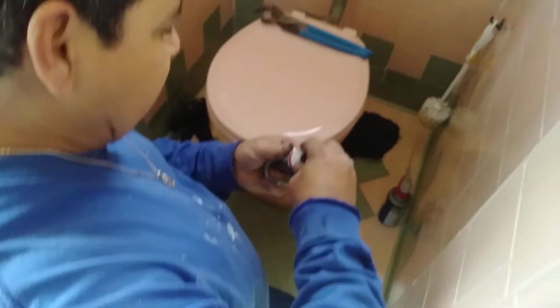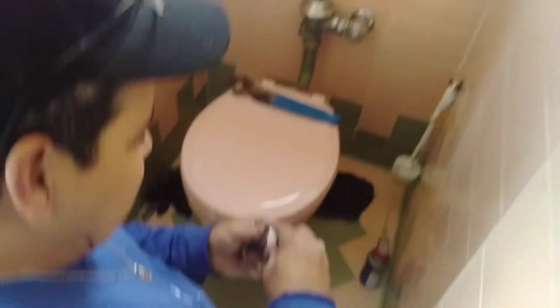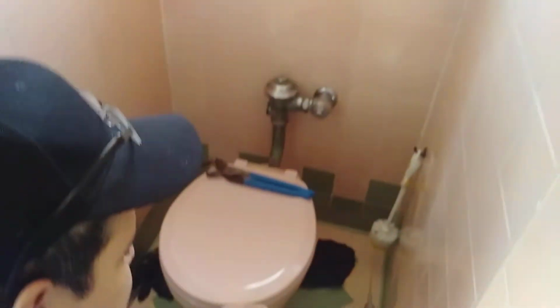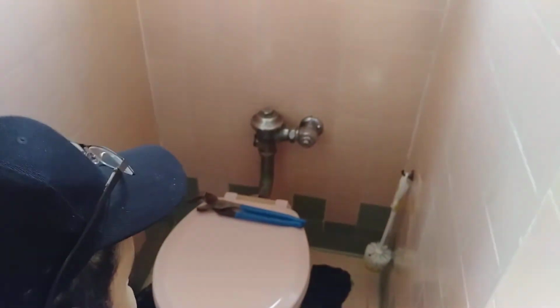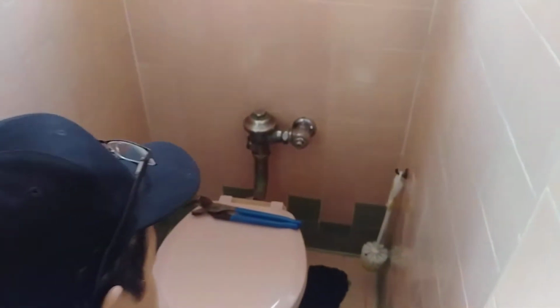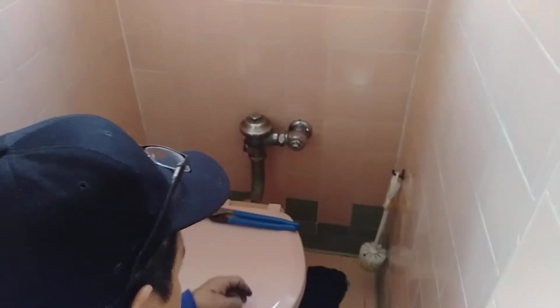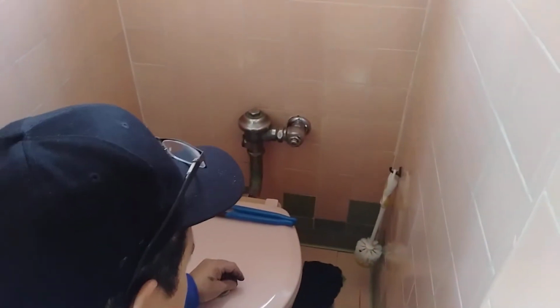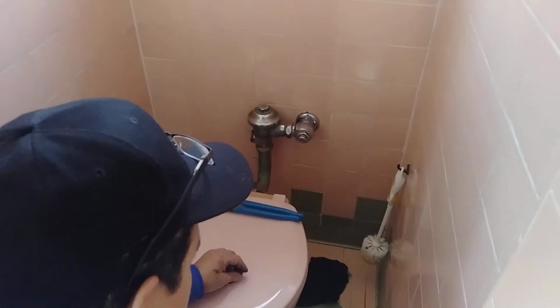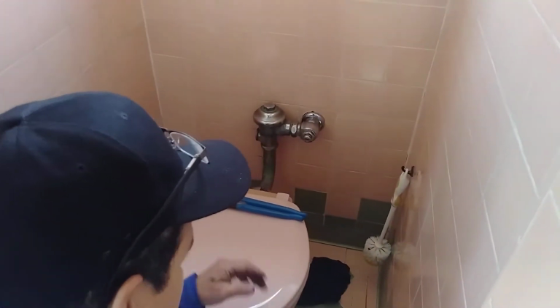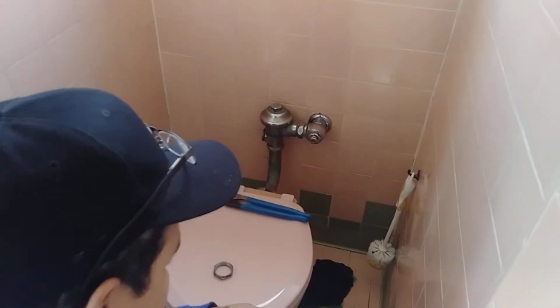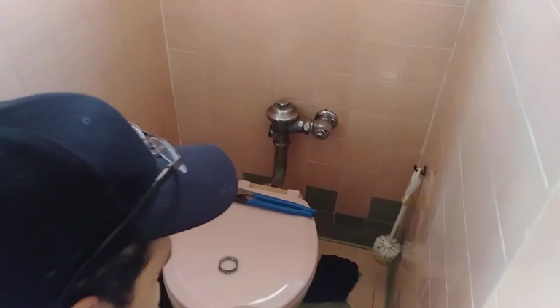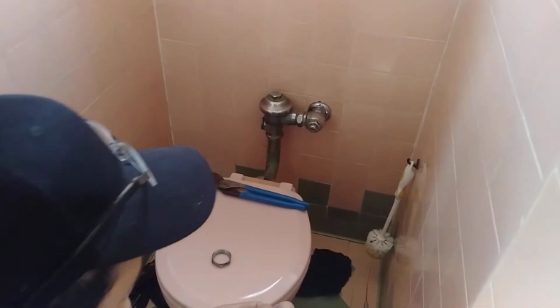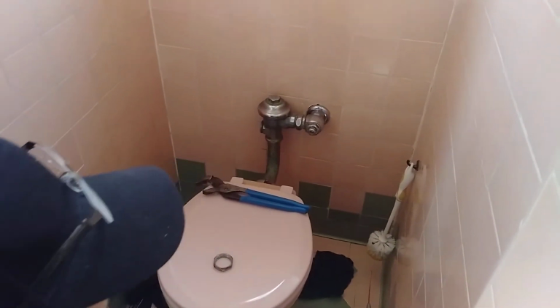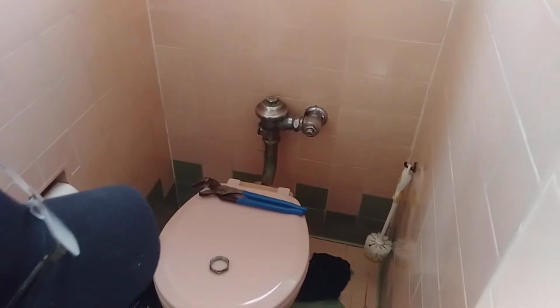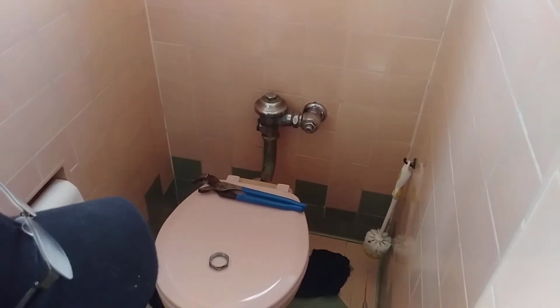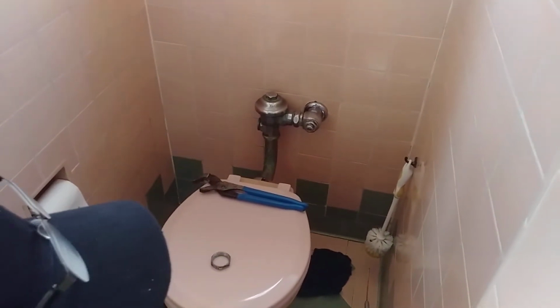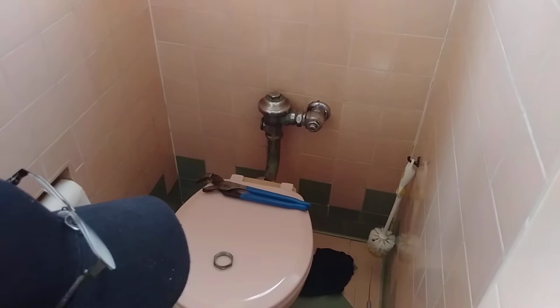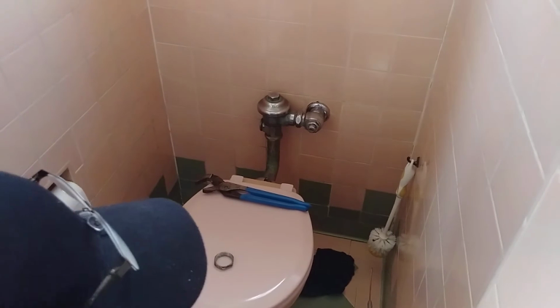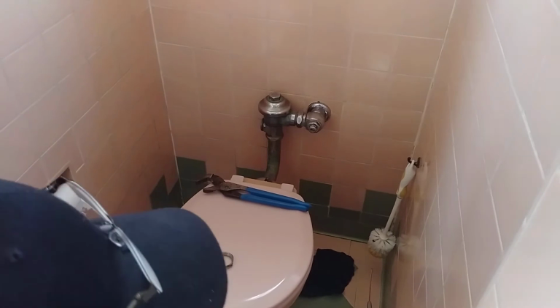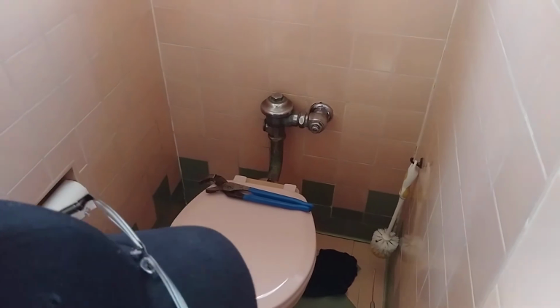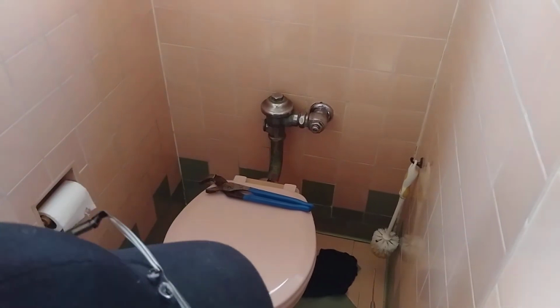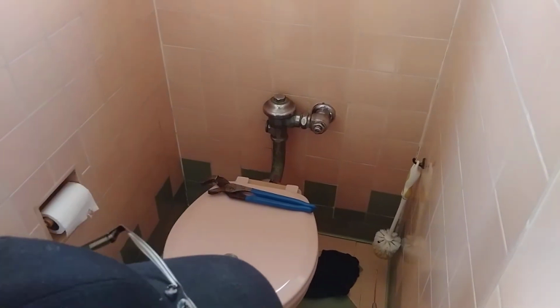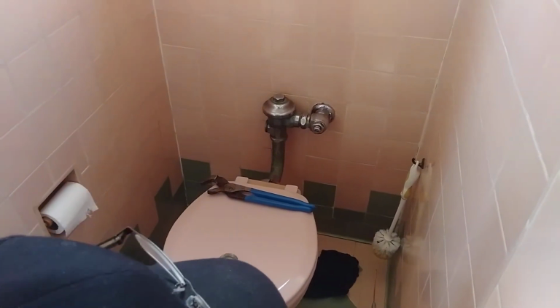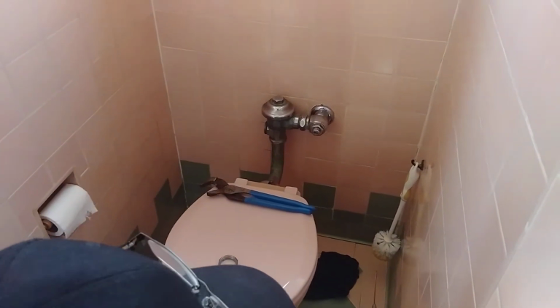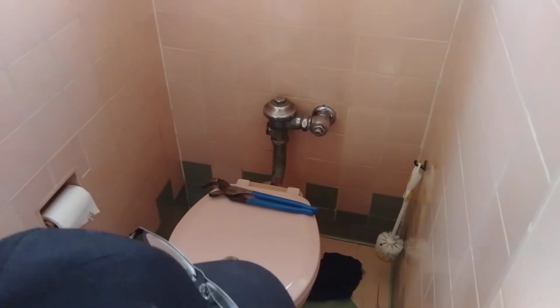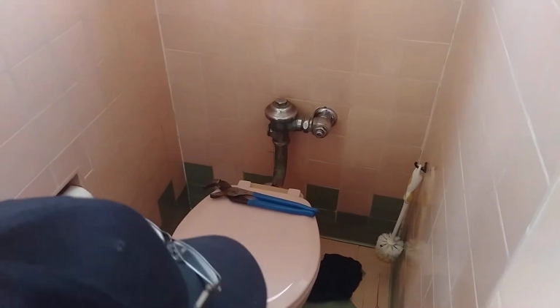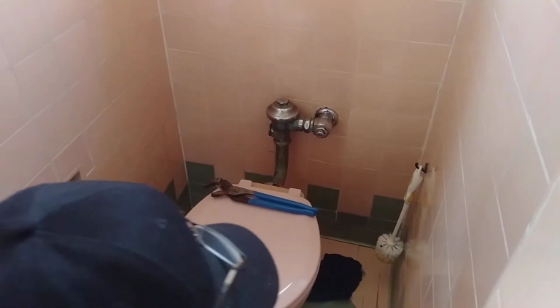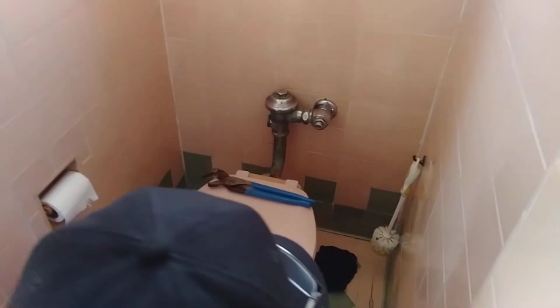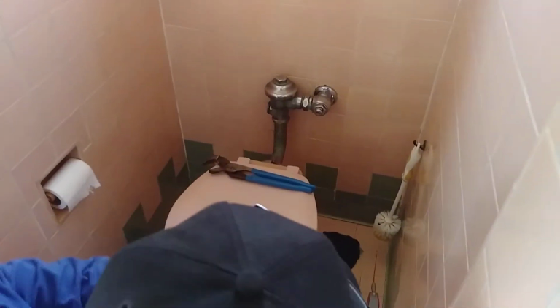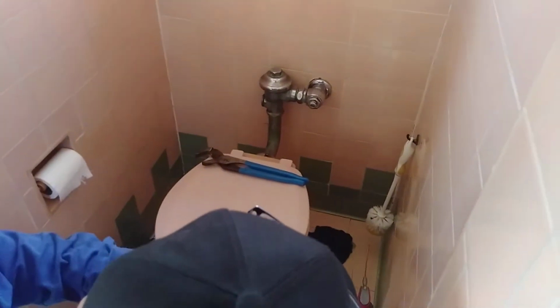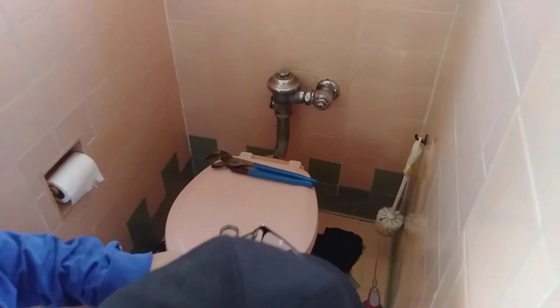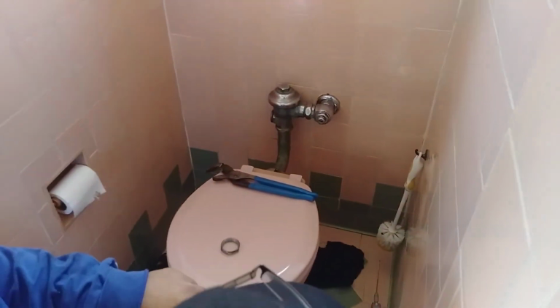Yeah, this isn't your regular tank toilet. It's not a regular tank toilet — it's on the toilet.